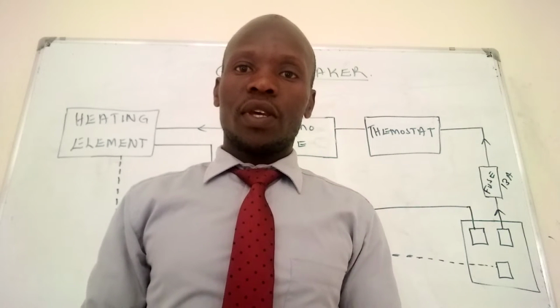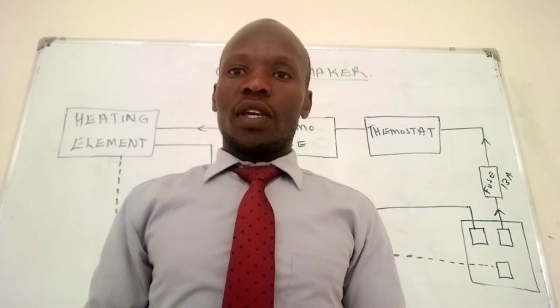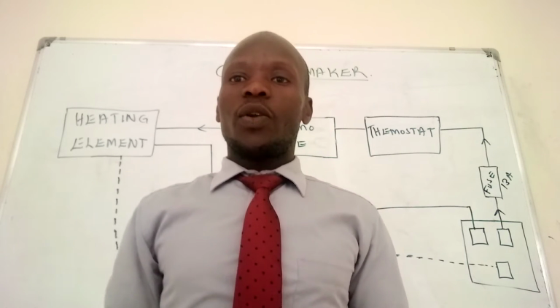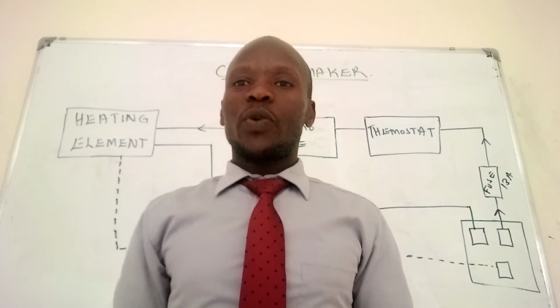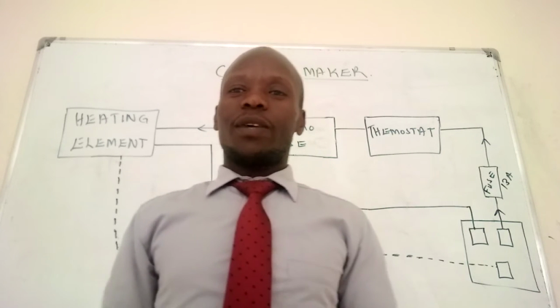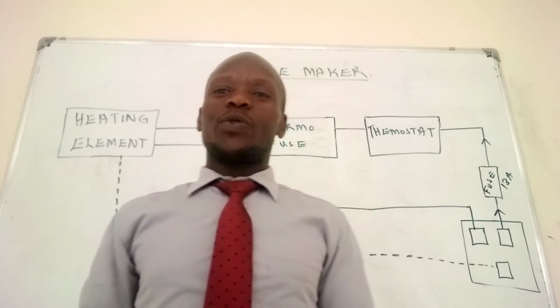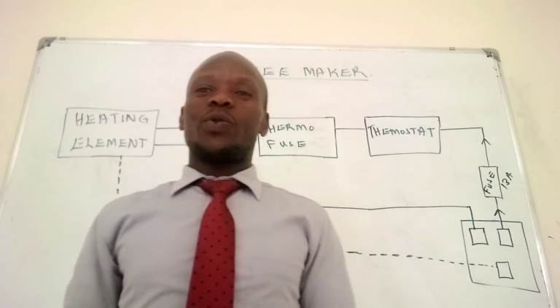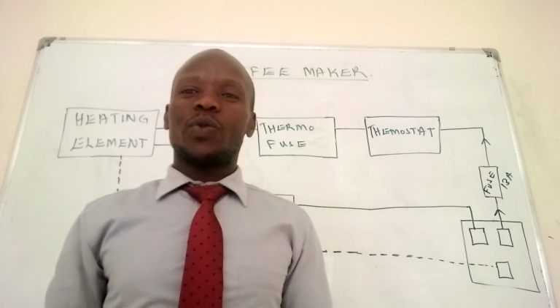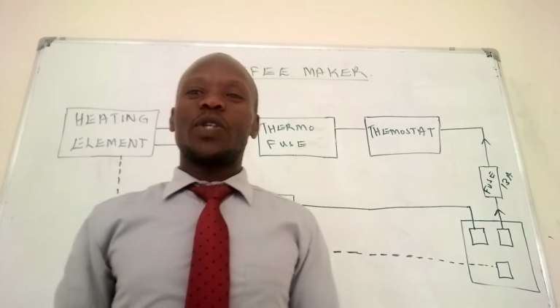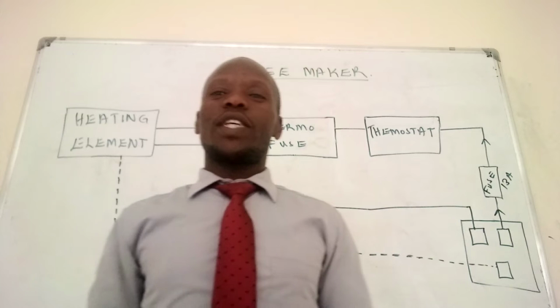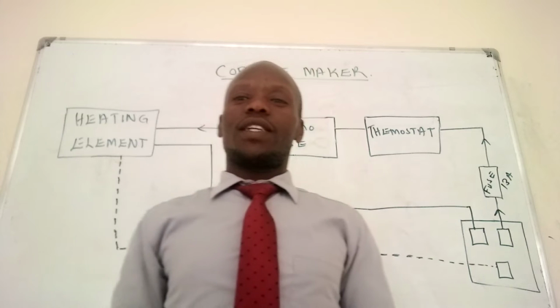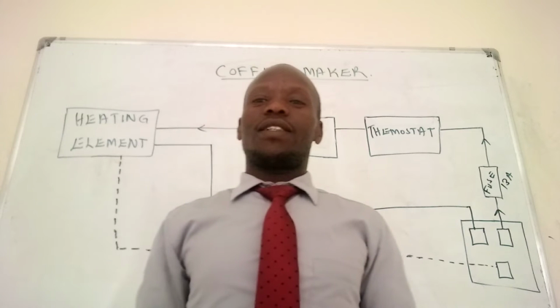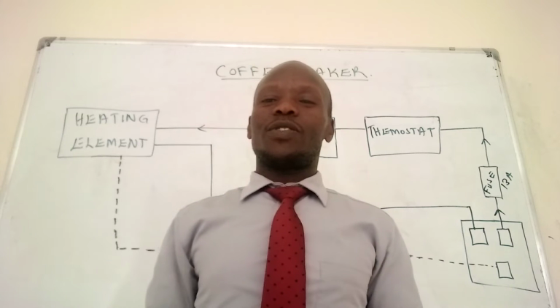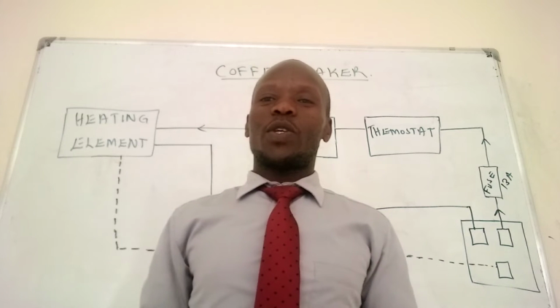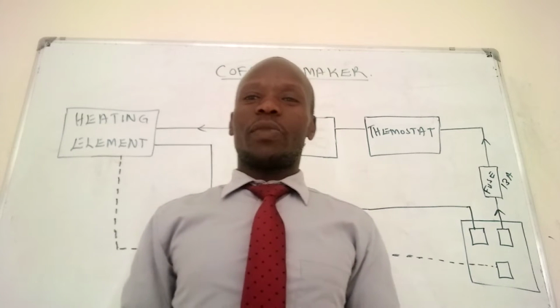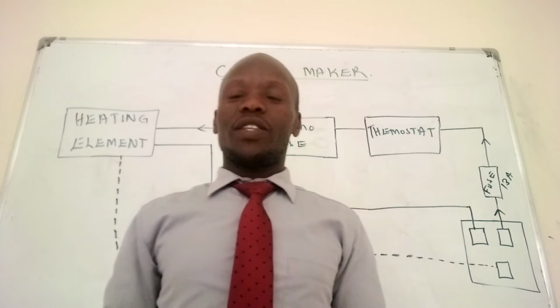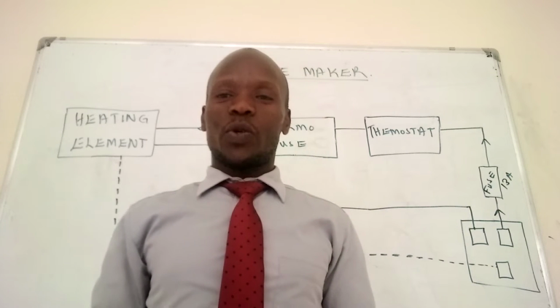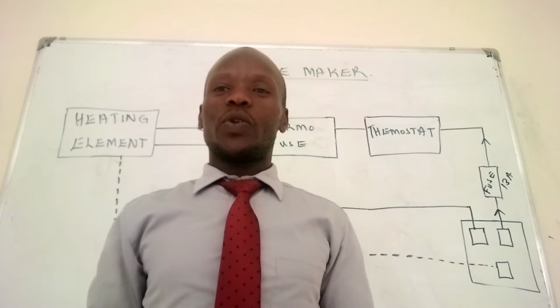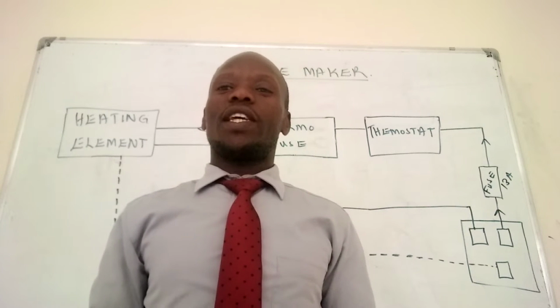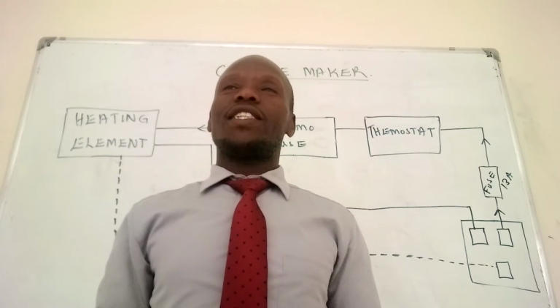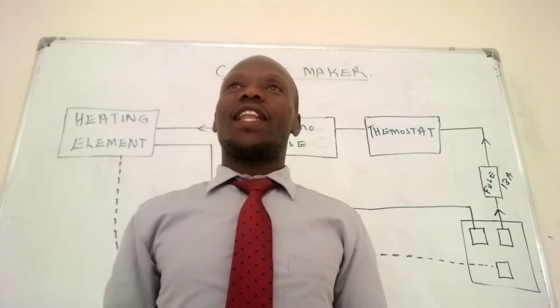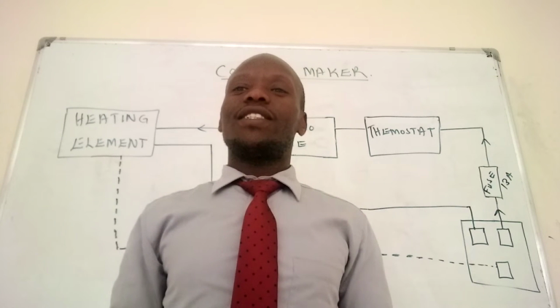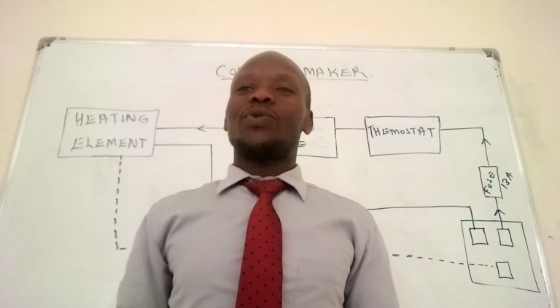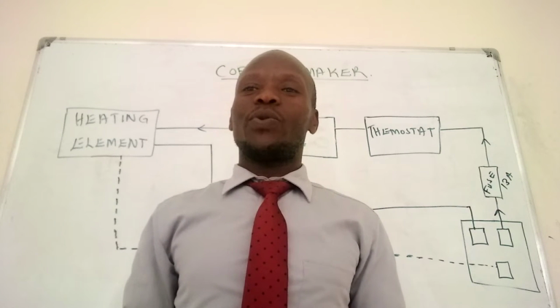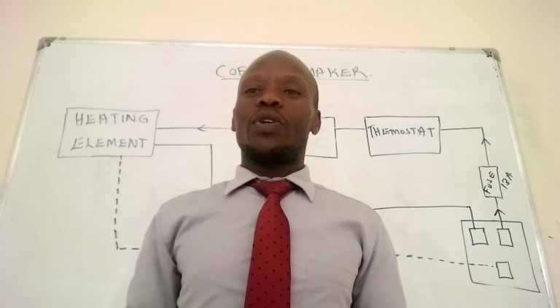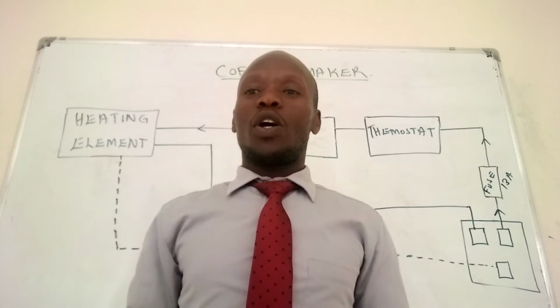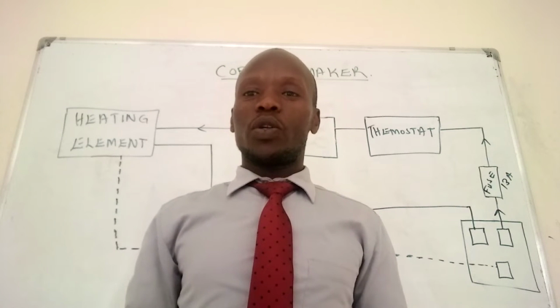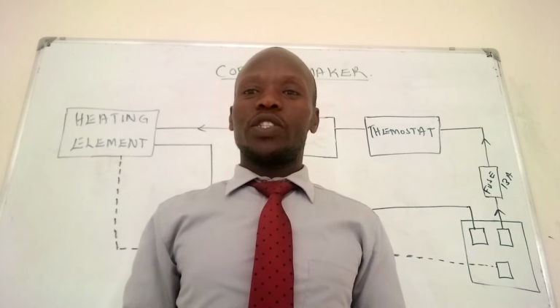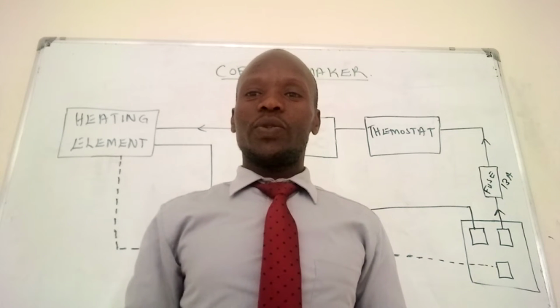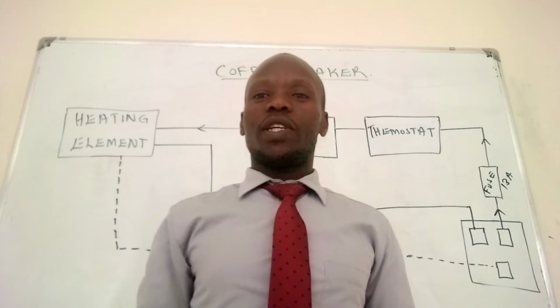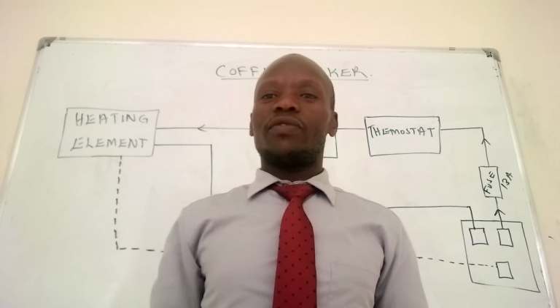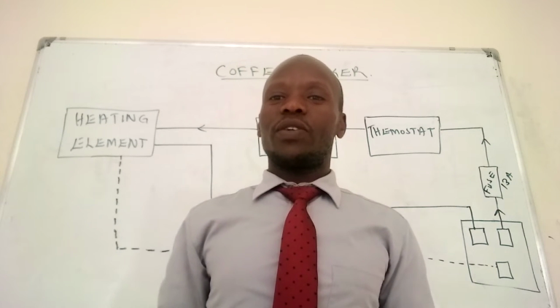Hello and welcome to Kwe2Tech. It's always my joy and delight to host you in my videos.